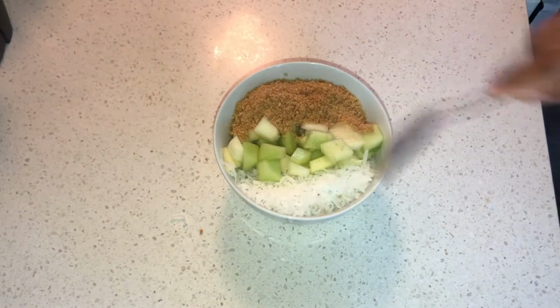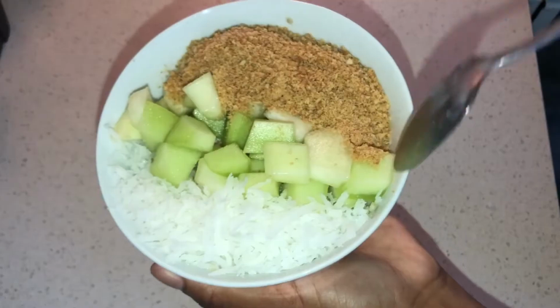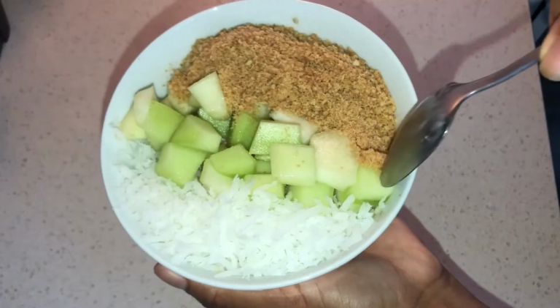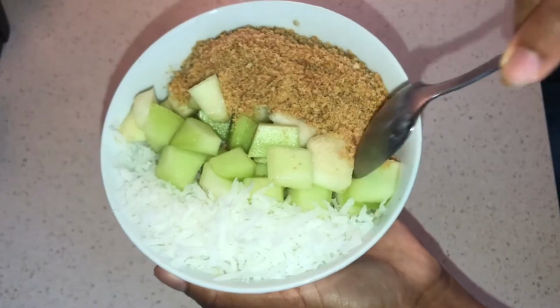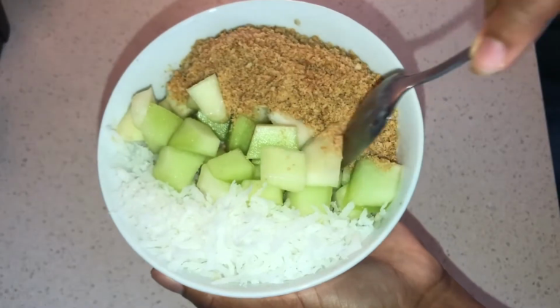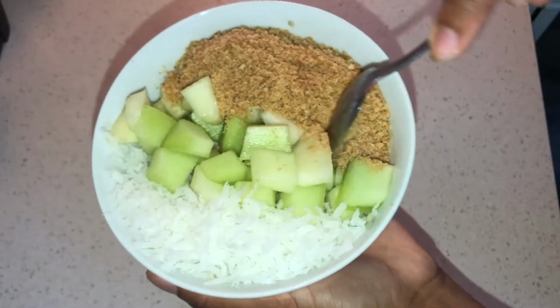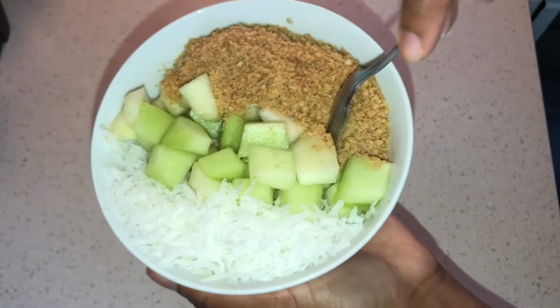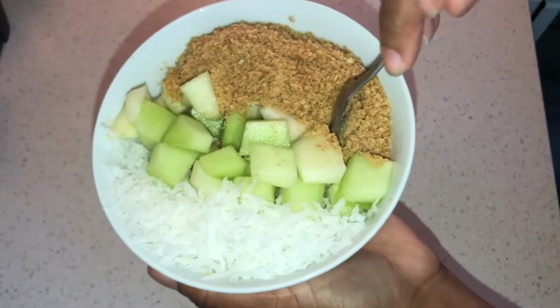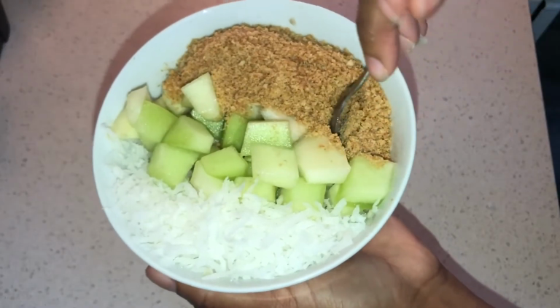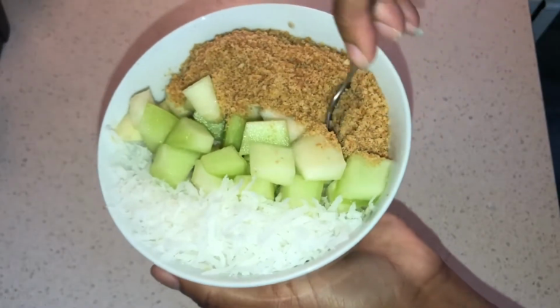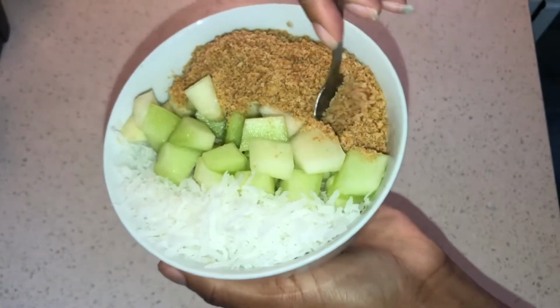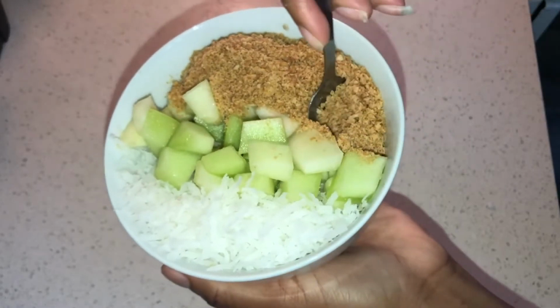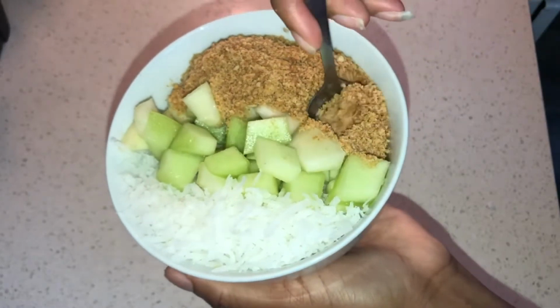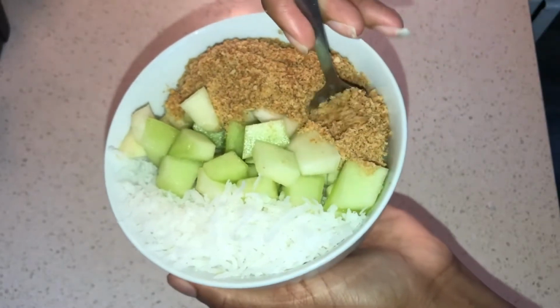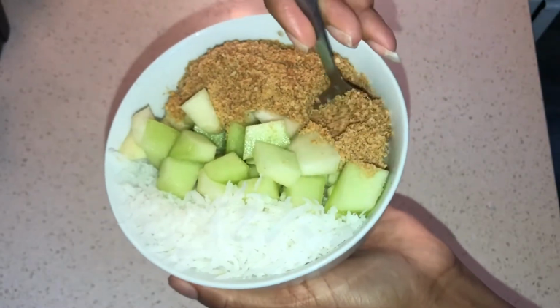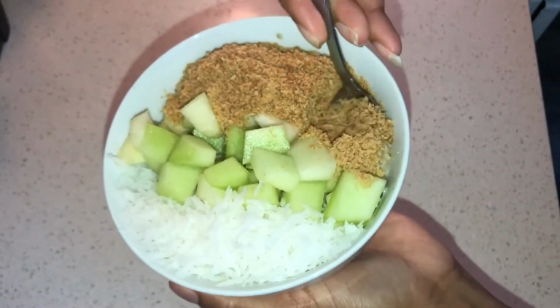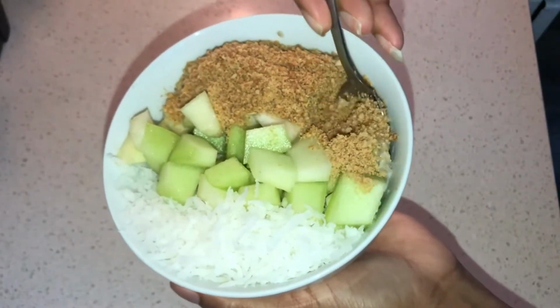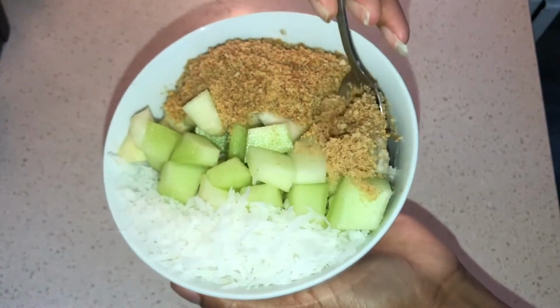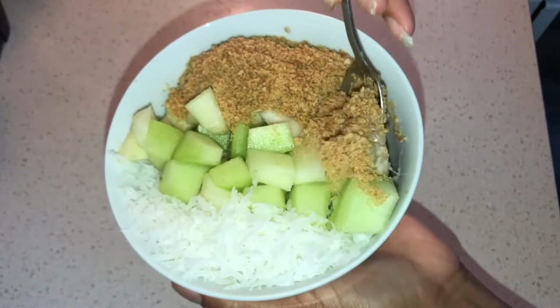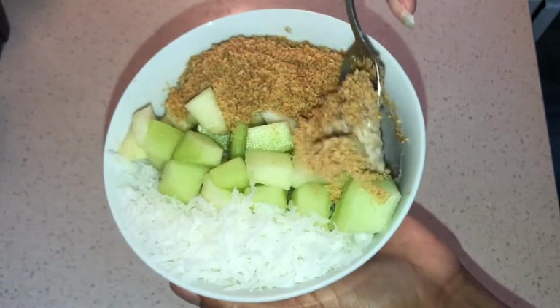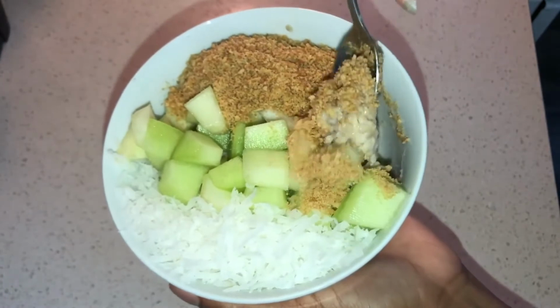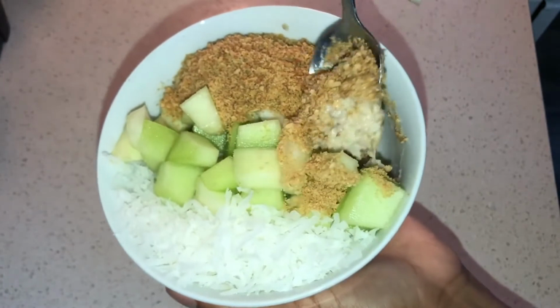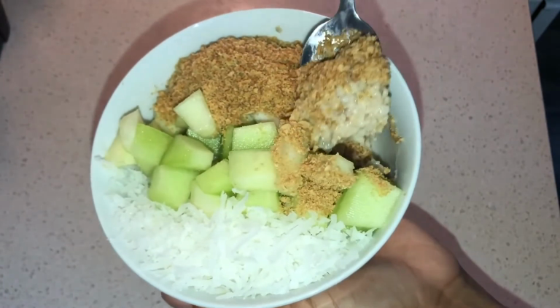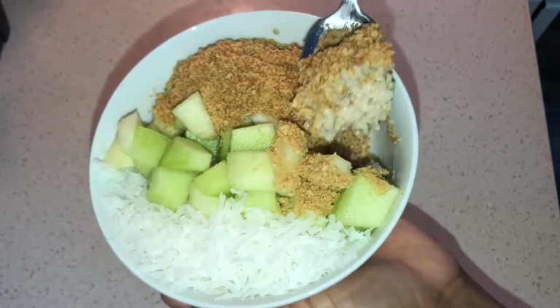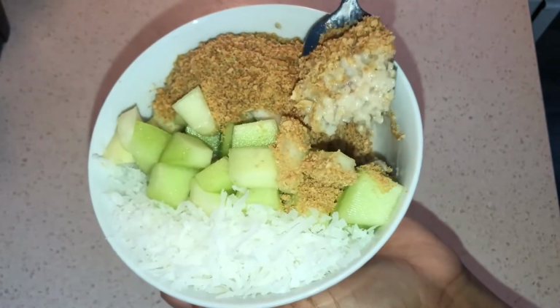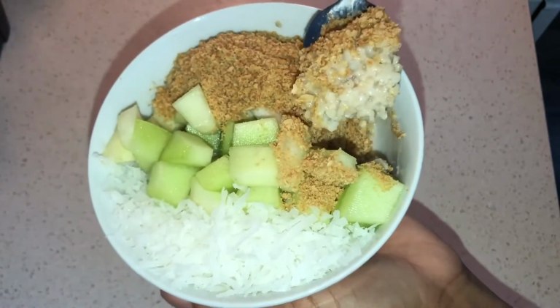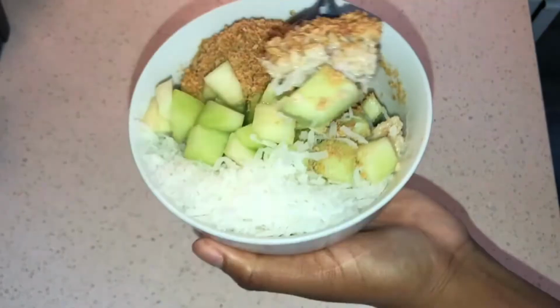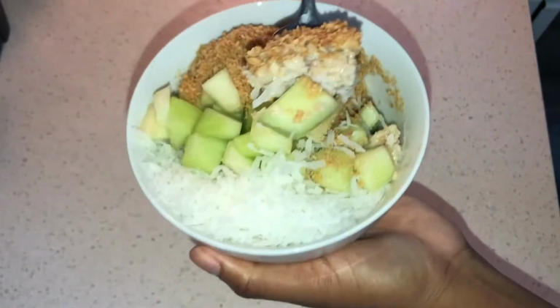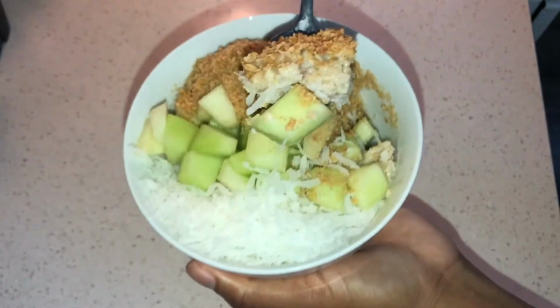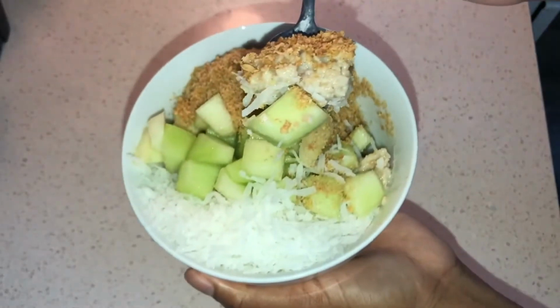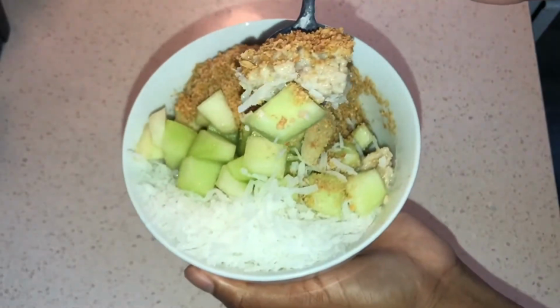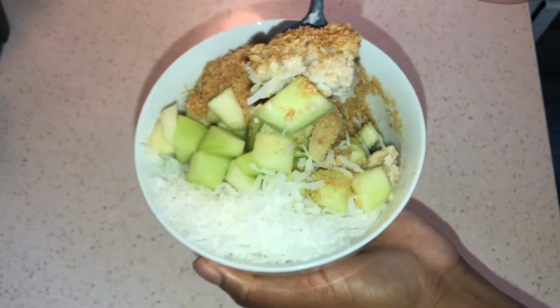This is such a healthy breakfast — it's a great way to start your day and it'll keep you full for a really long time.